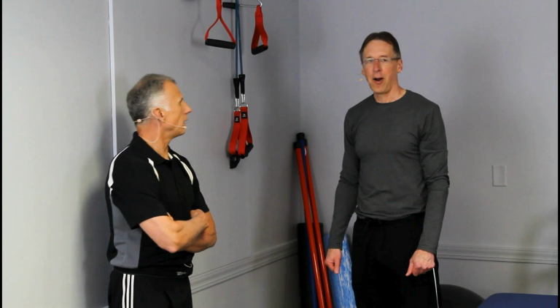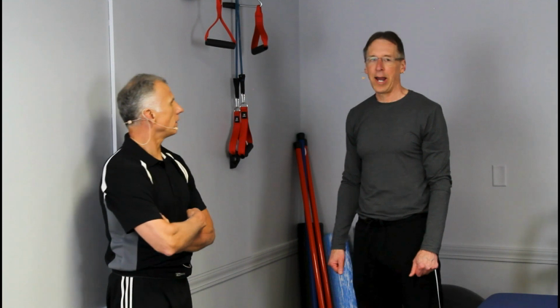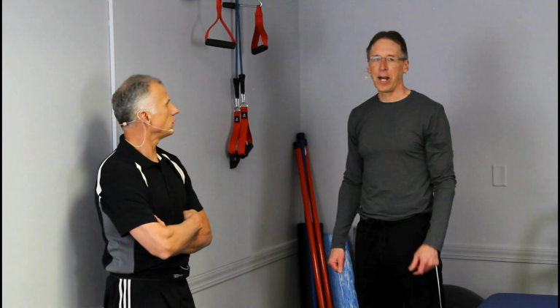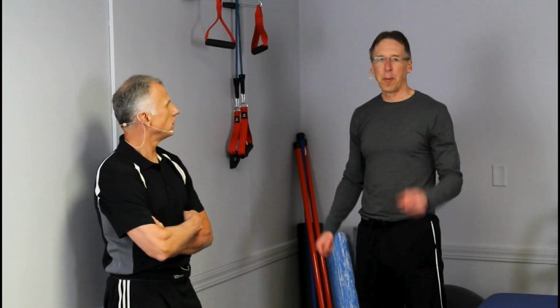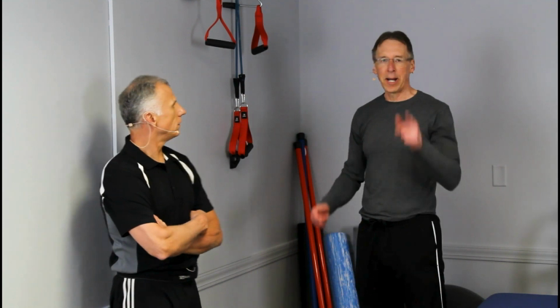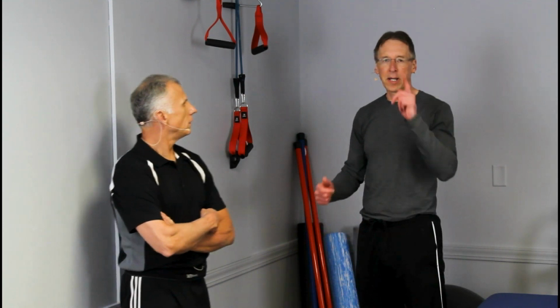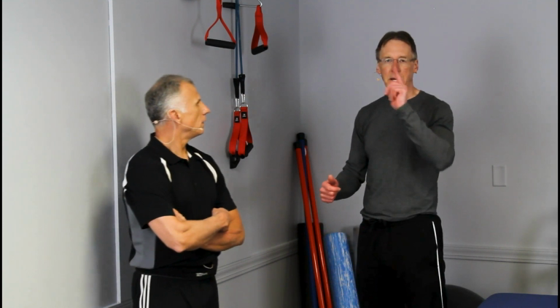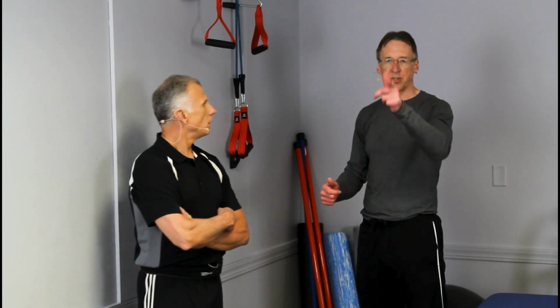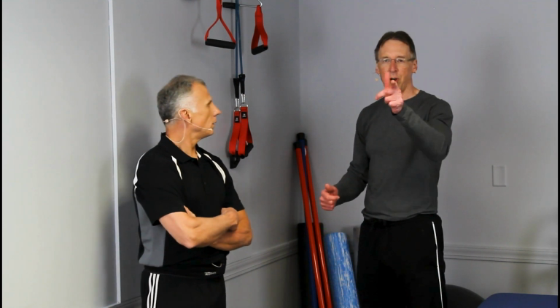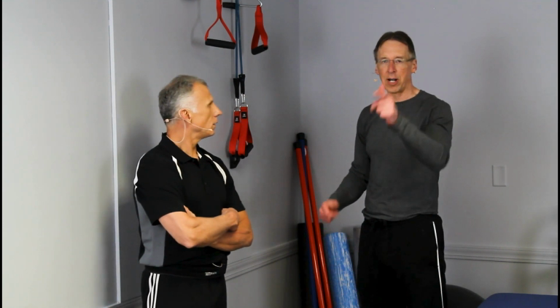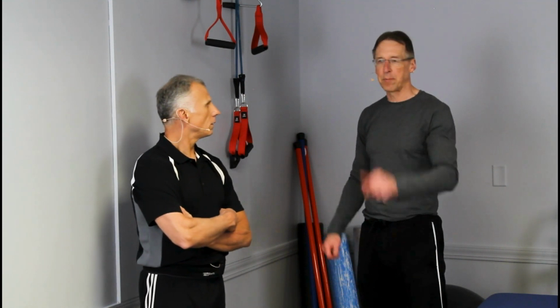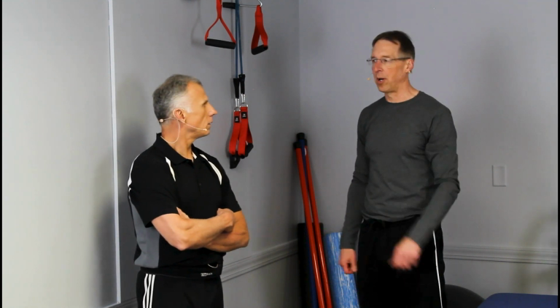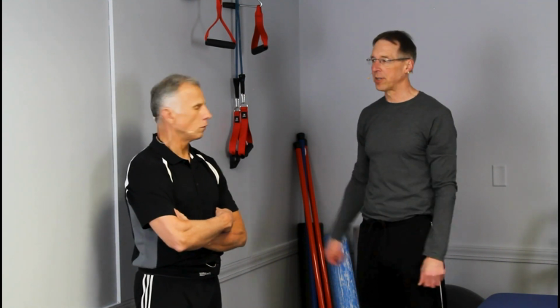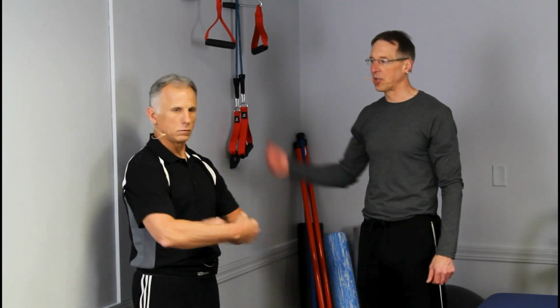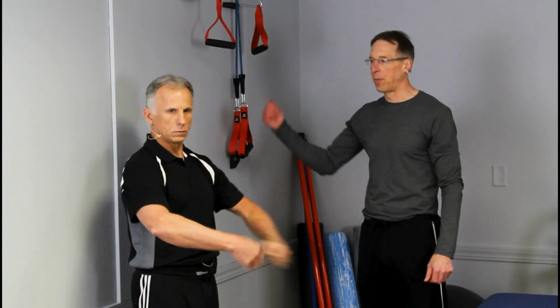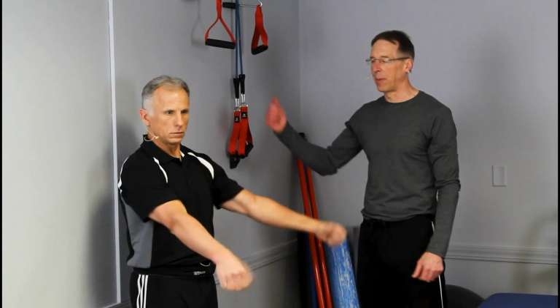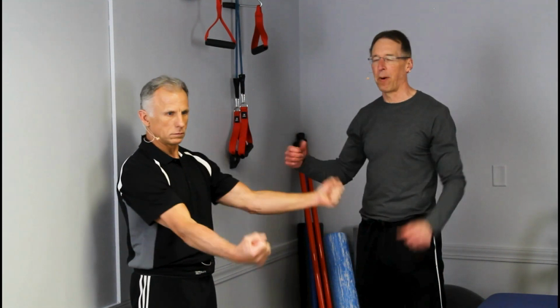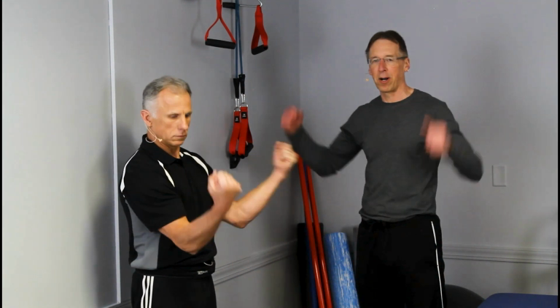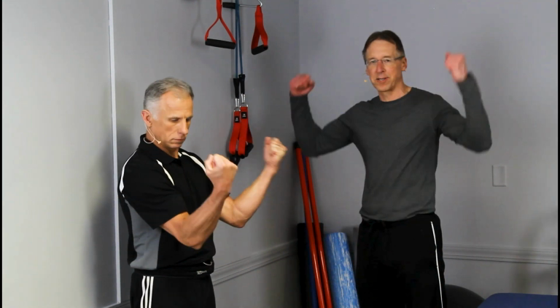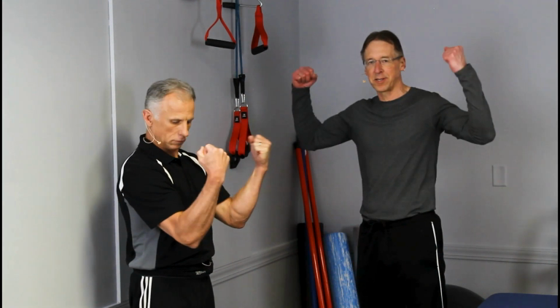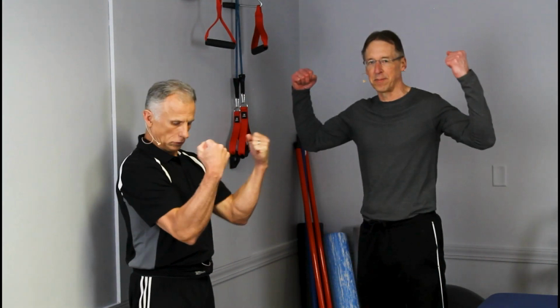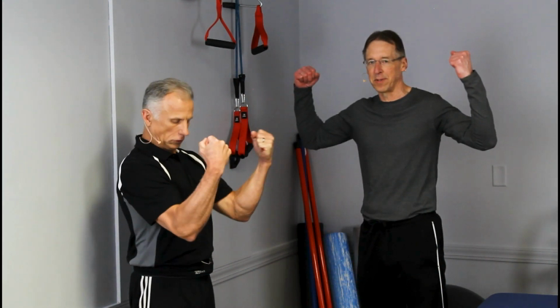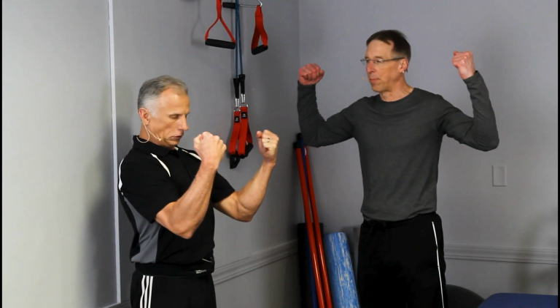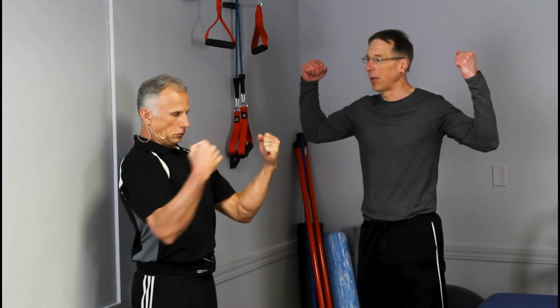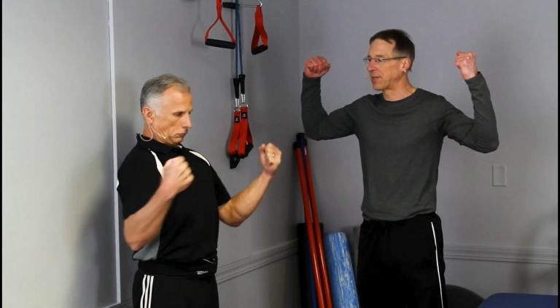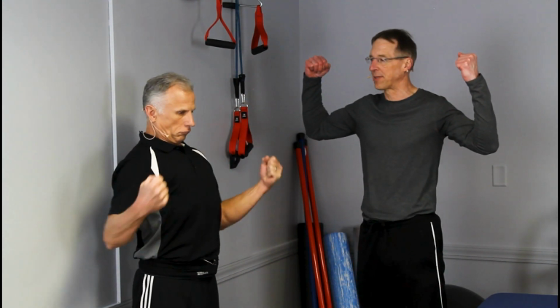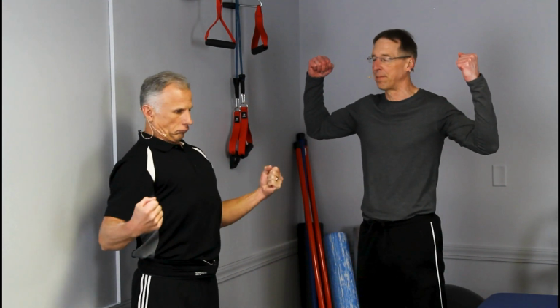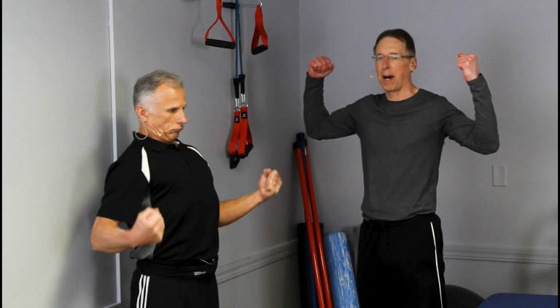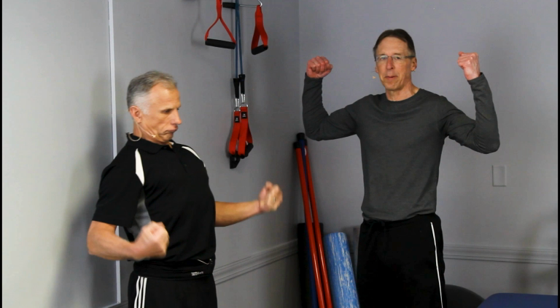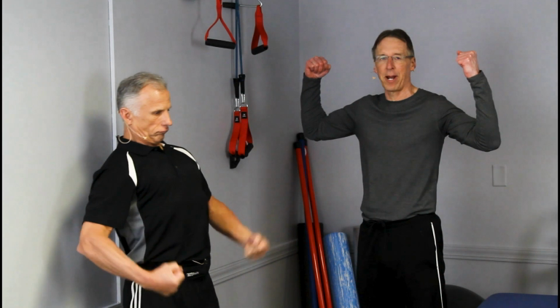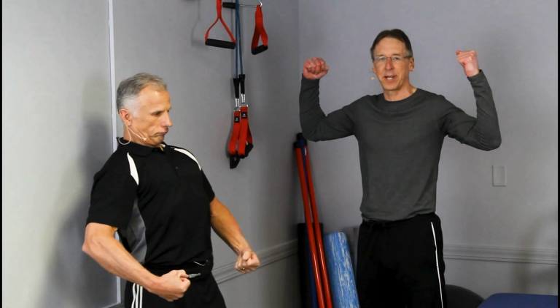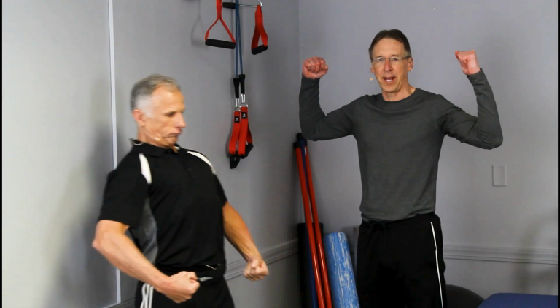All right, everybody get strong like bull! Get your pull-up system from Bob and Brad today.